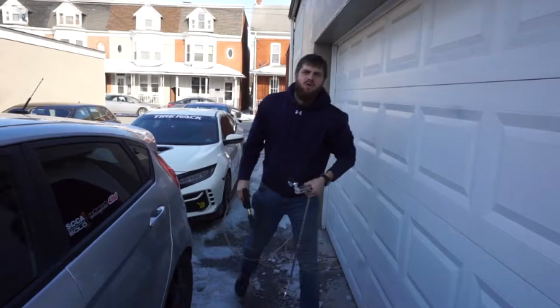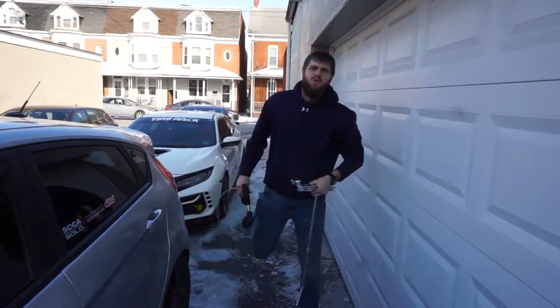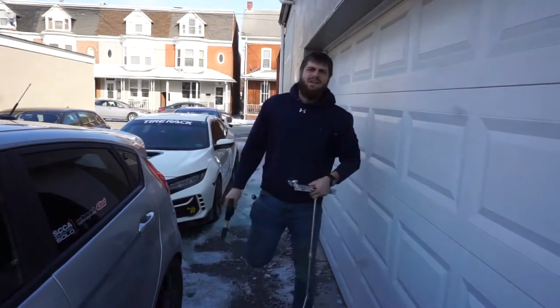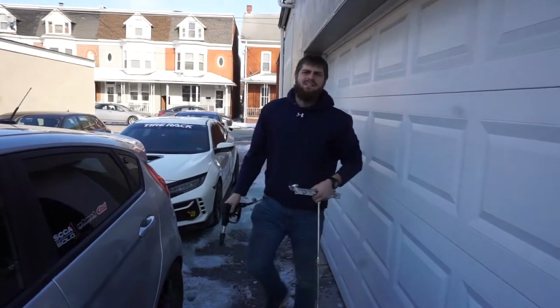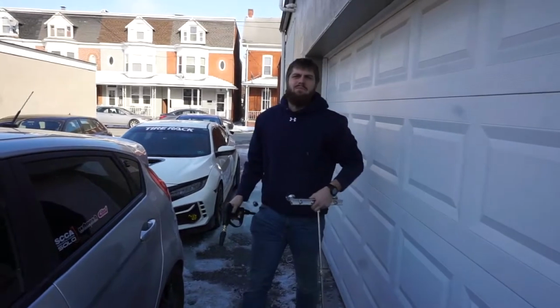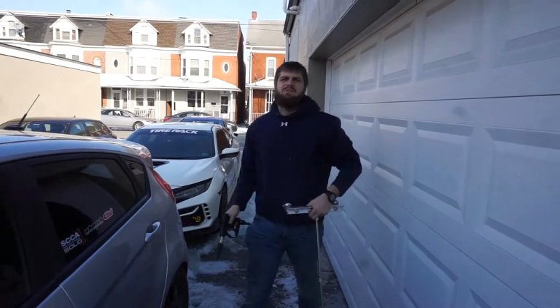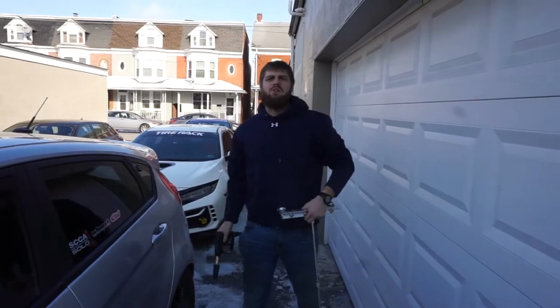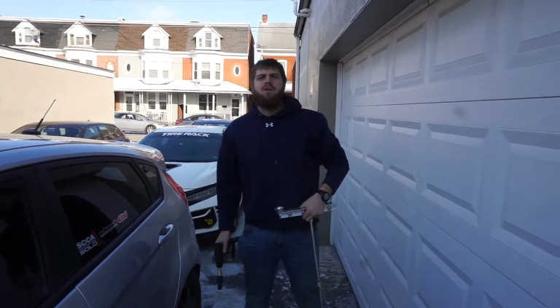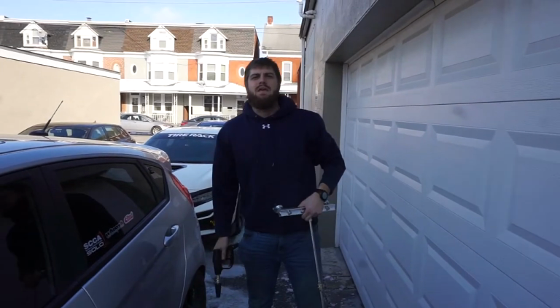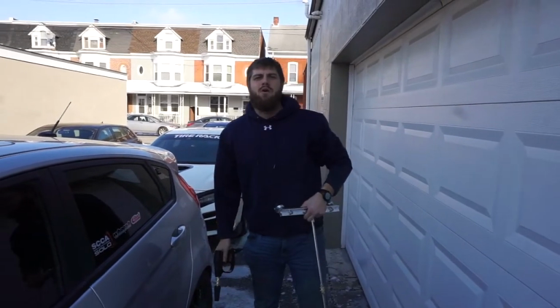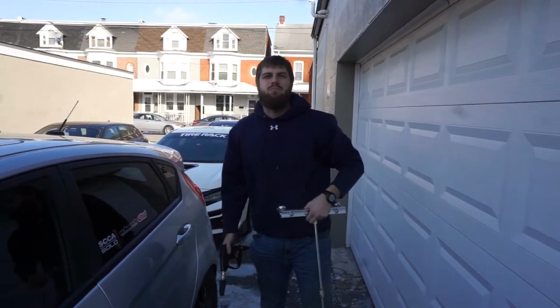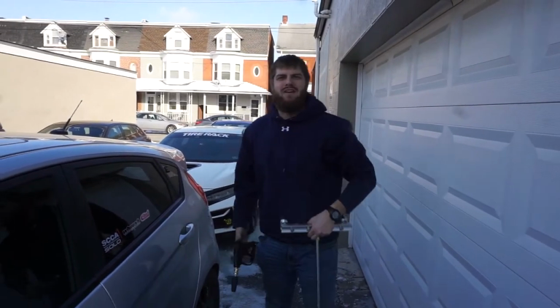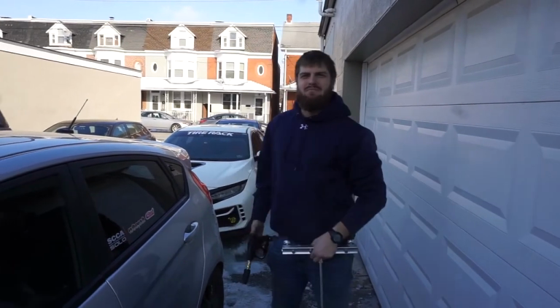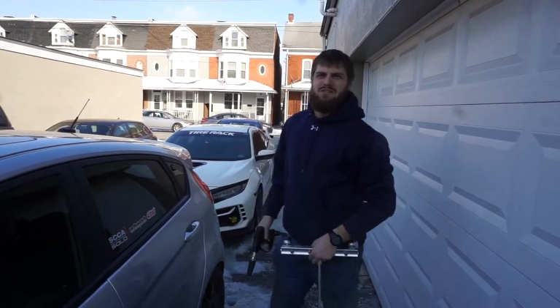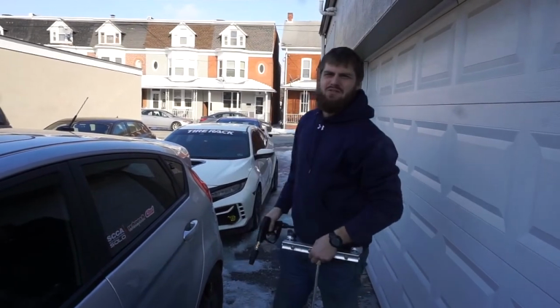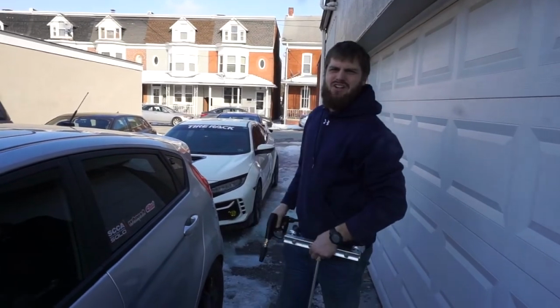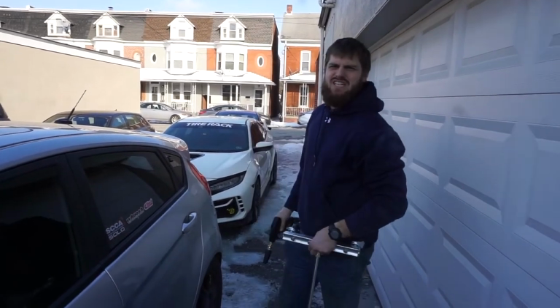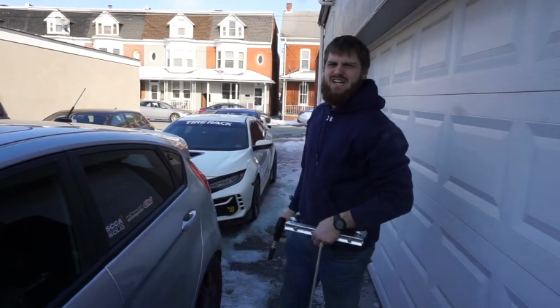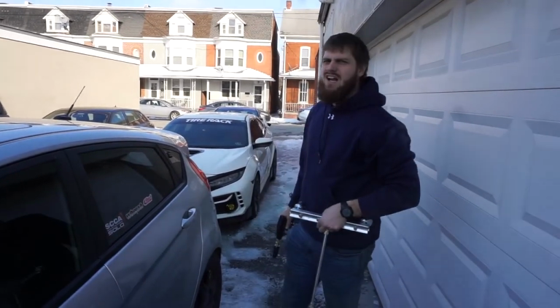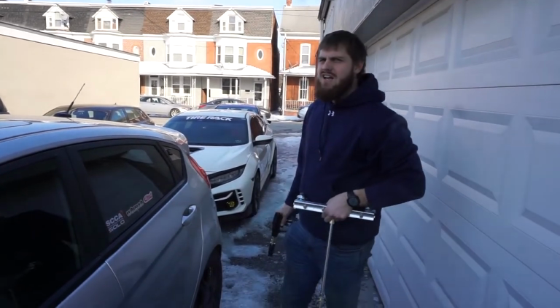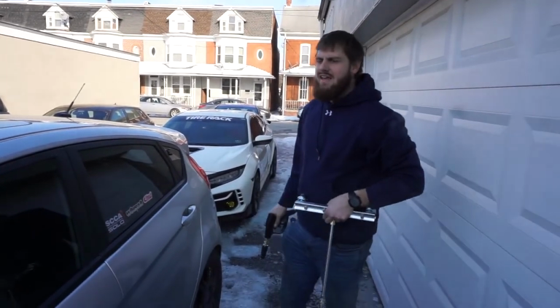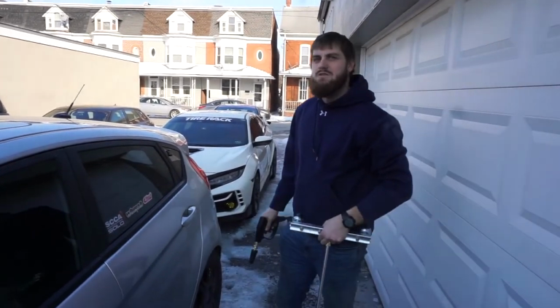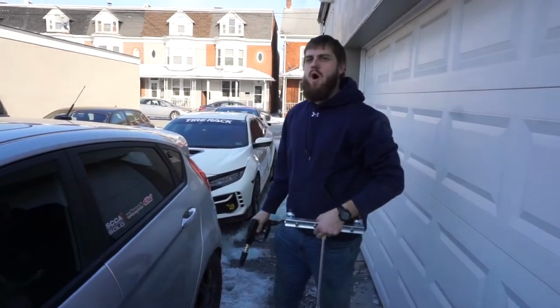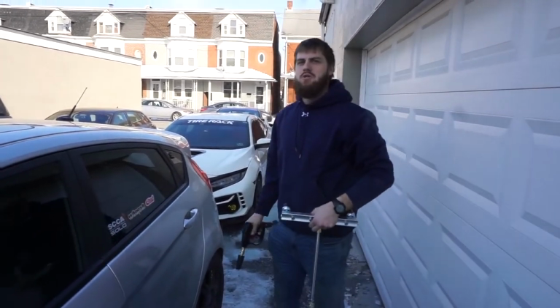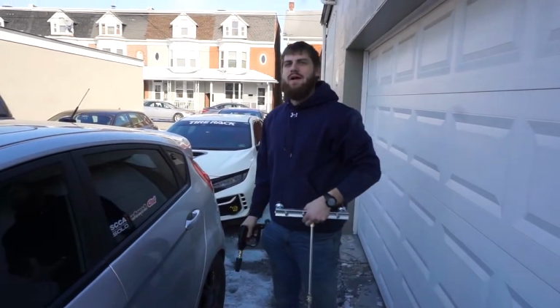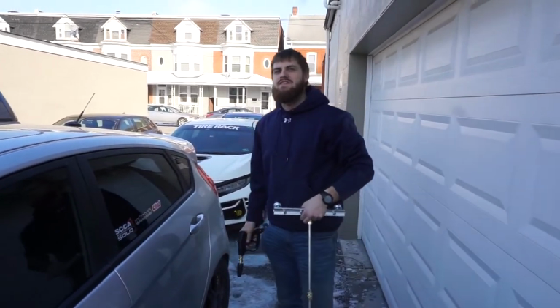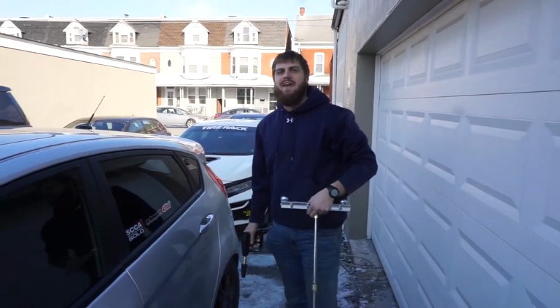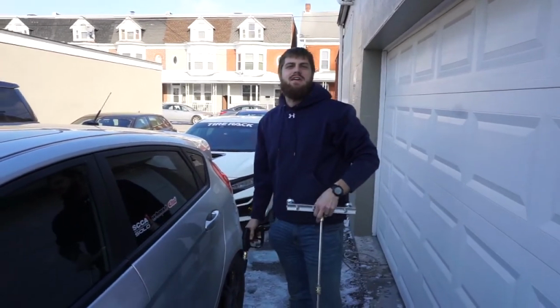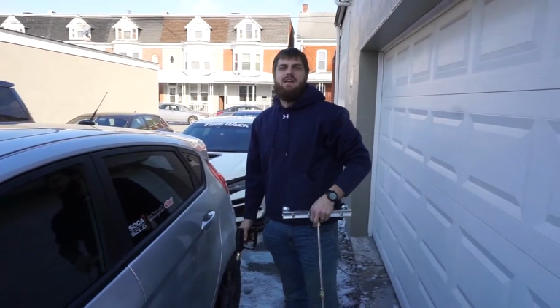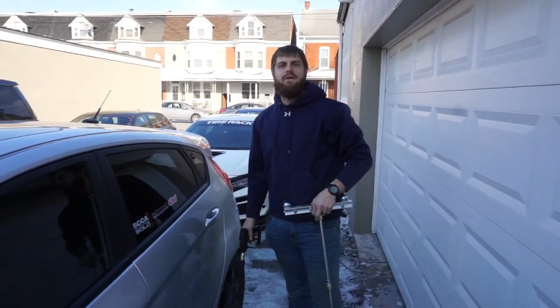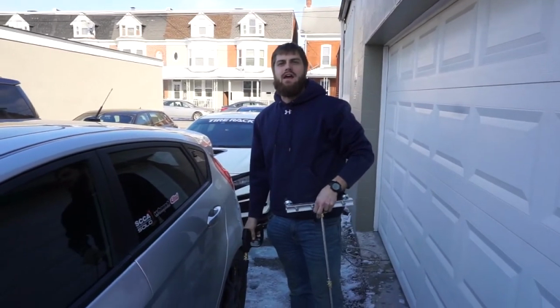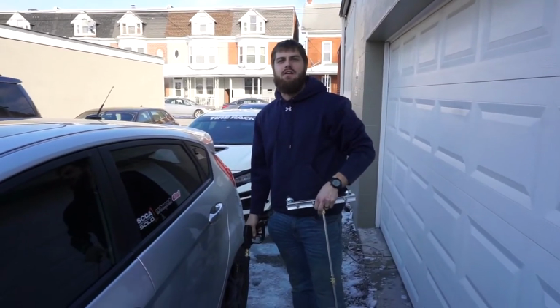What's up Muscle Car People, bringing Muscle Cars here. It's Wash Wednesday, here we go.